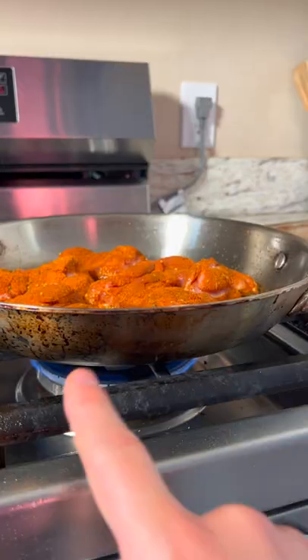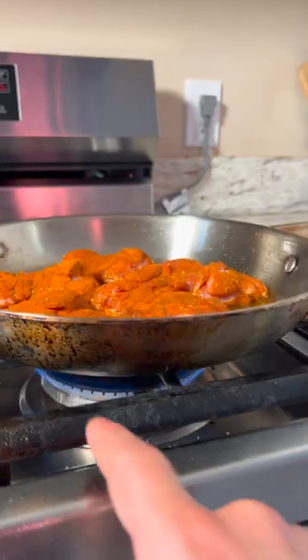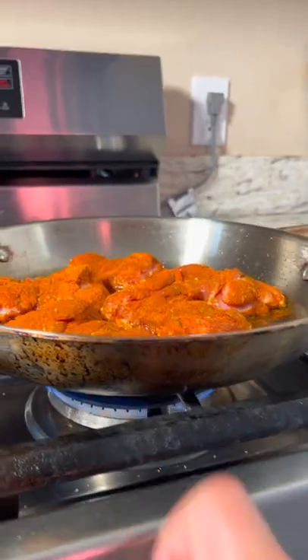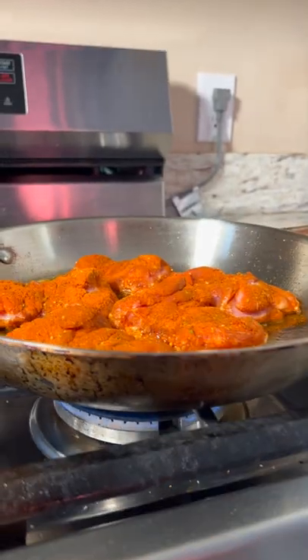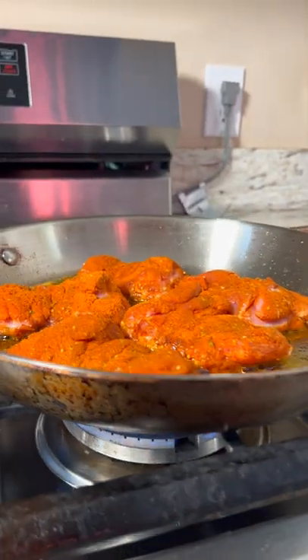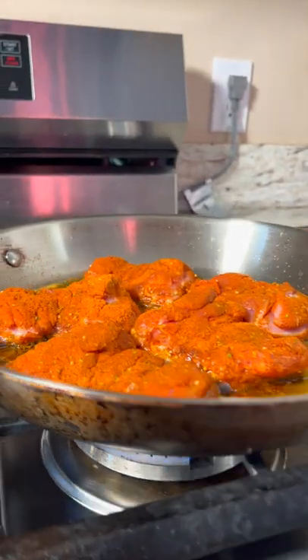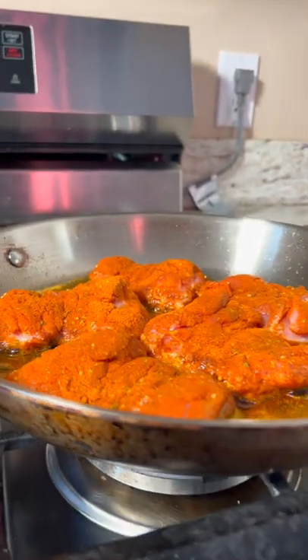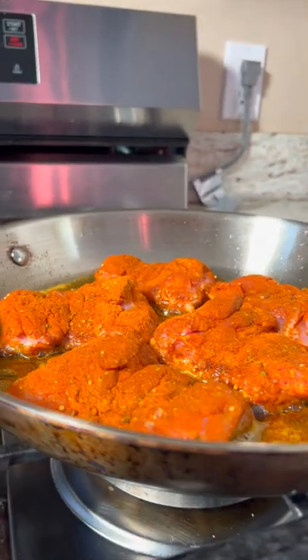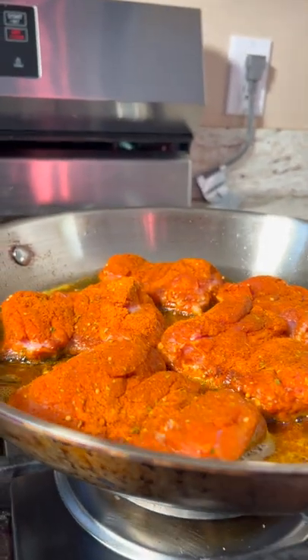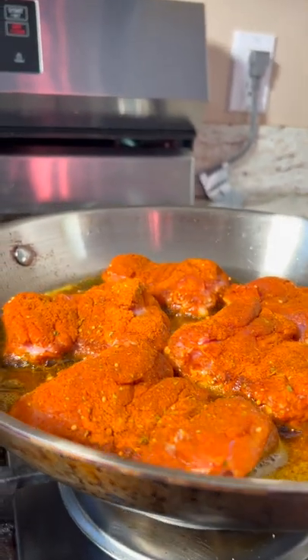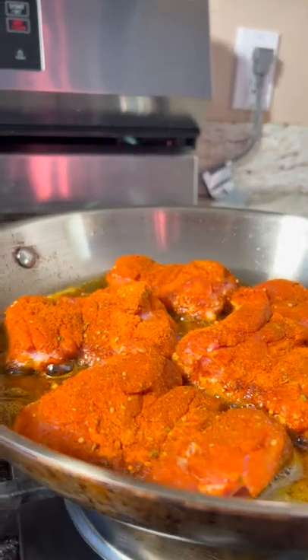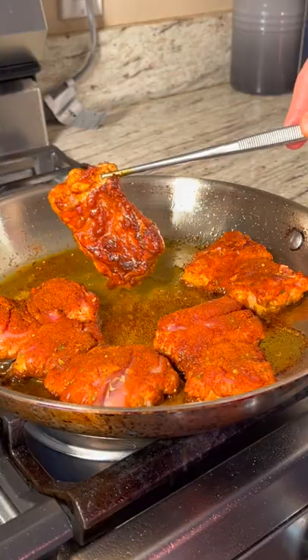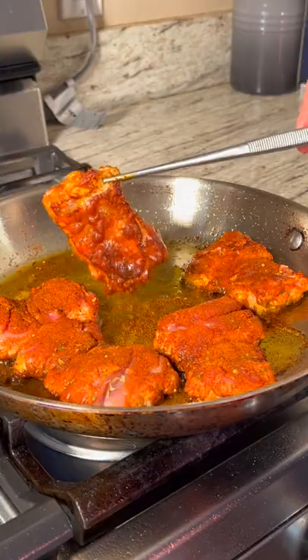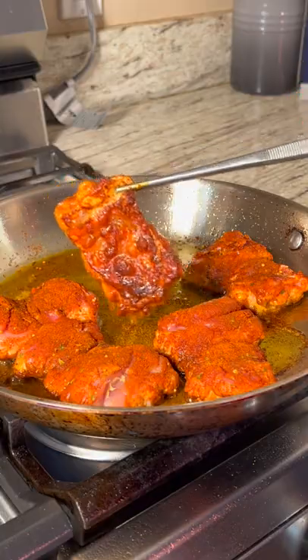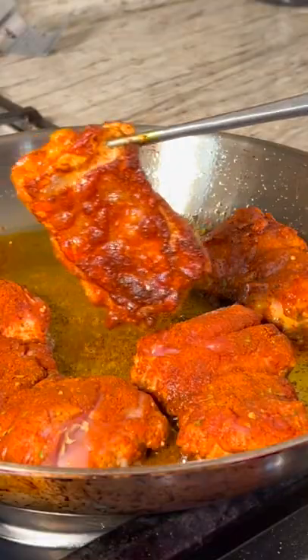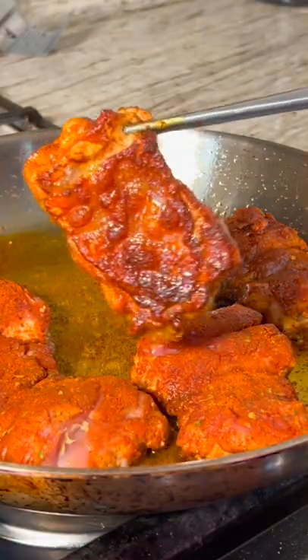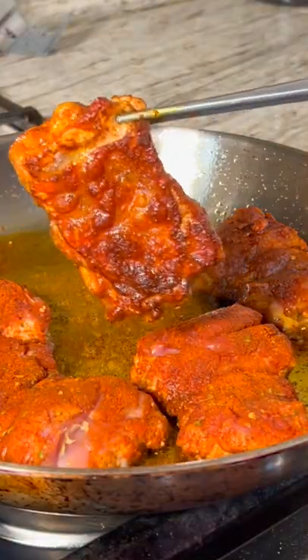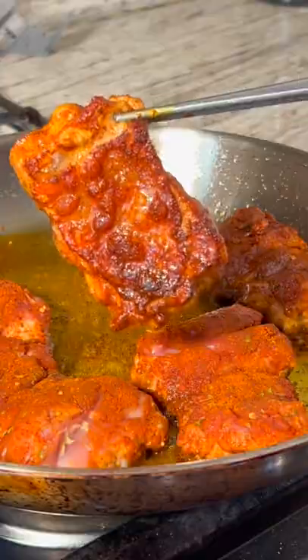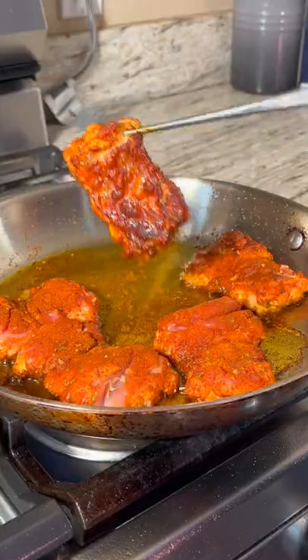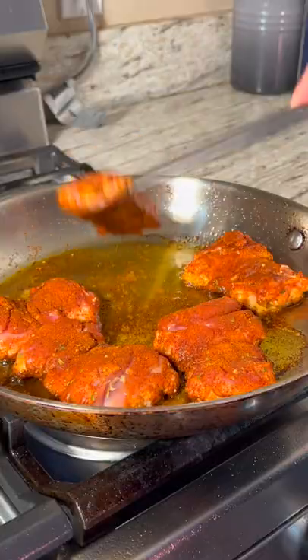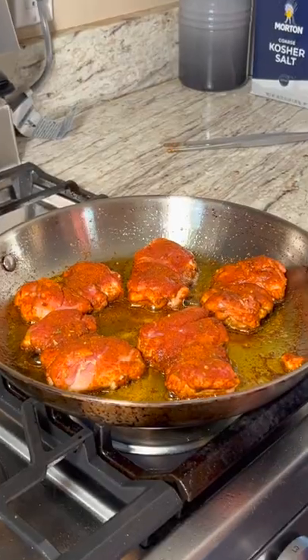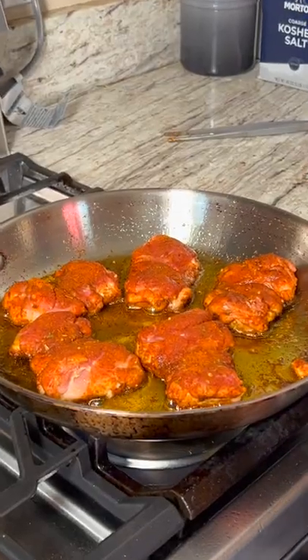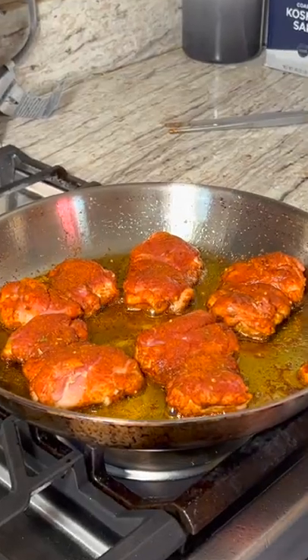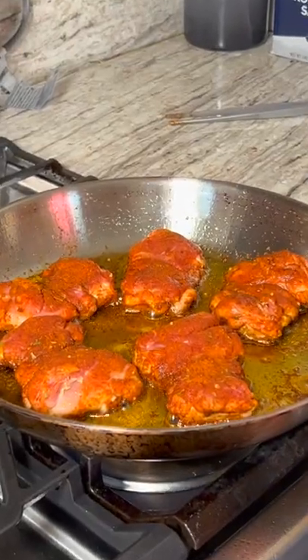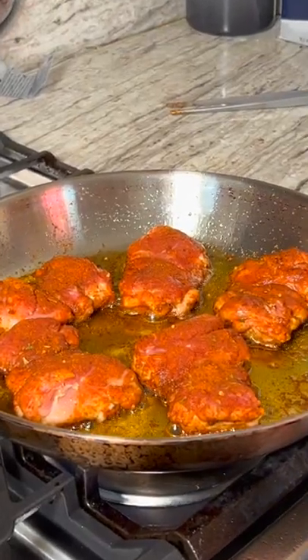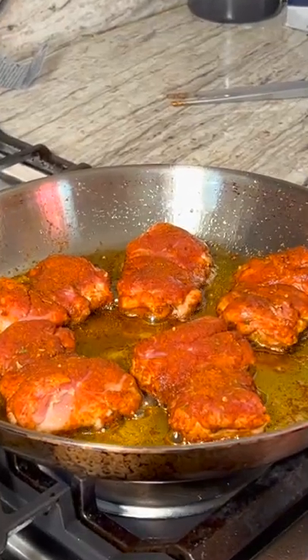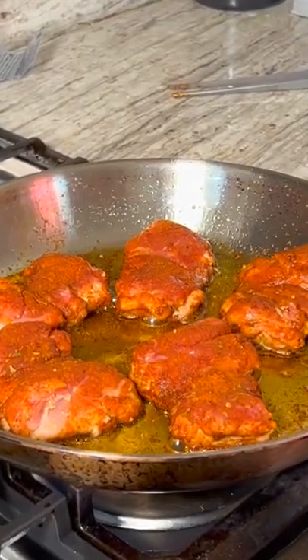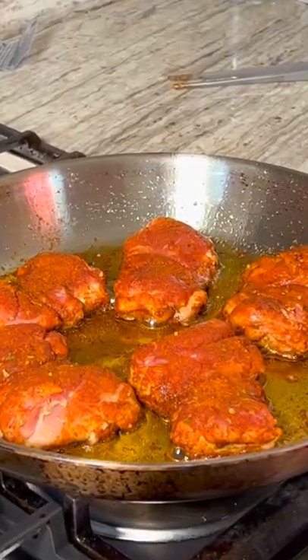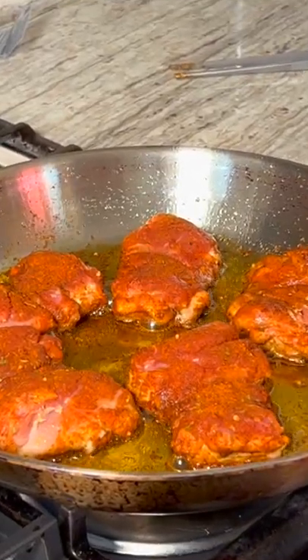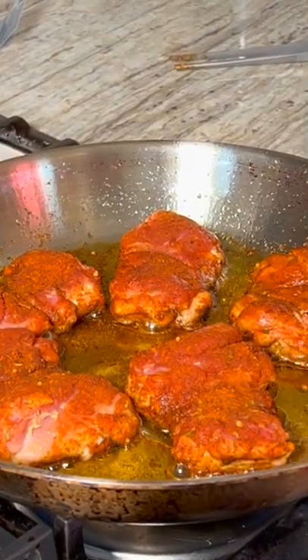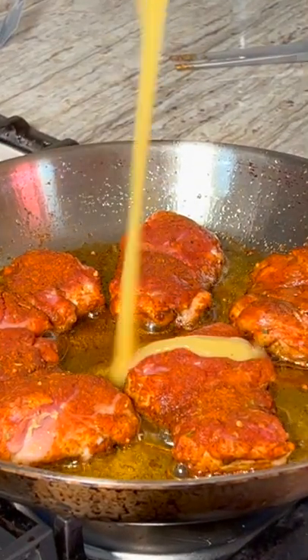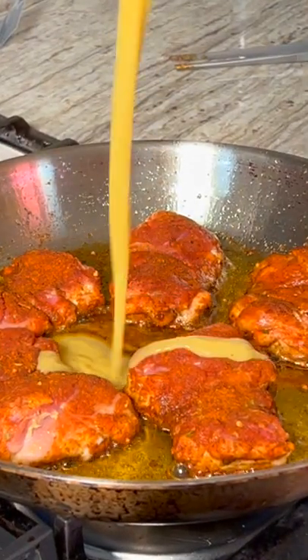The heat is so important. It's just a touch over low. Keep that heat low and keep cooking them. These have been going for 10 minutes now — low heat, skin side.